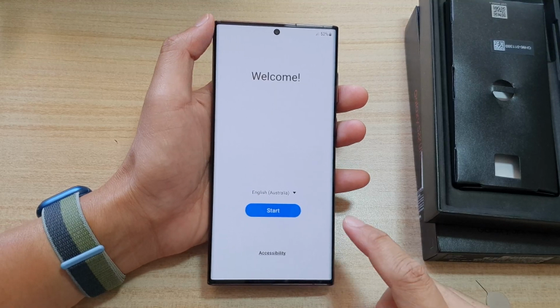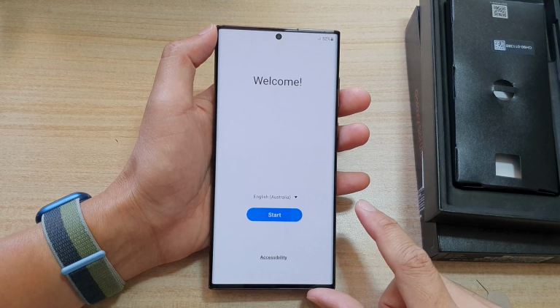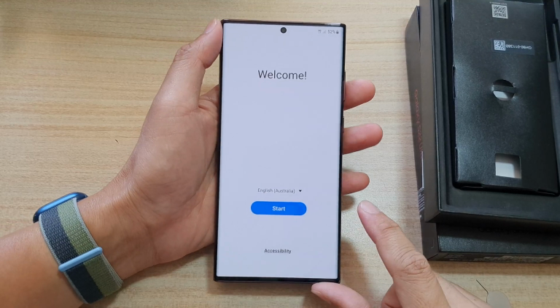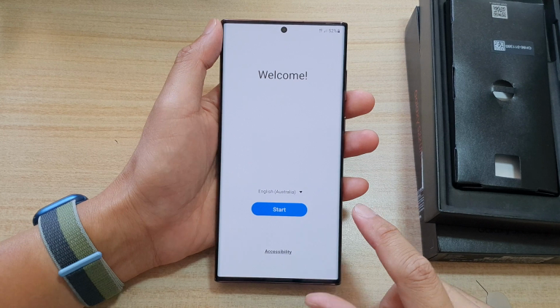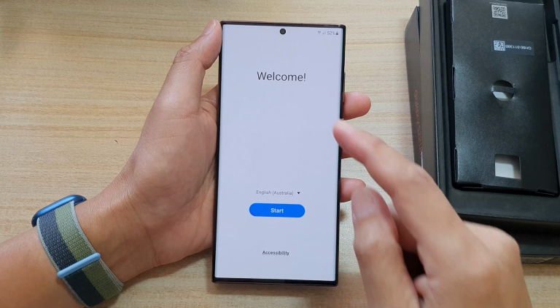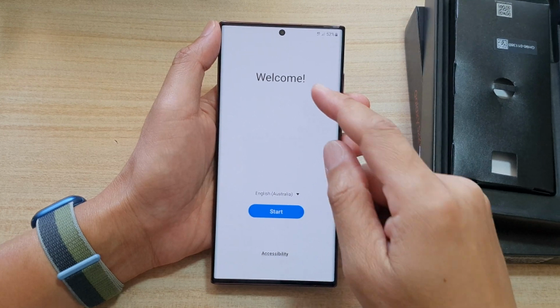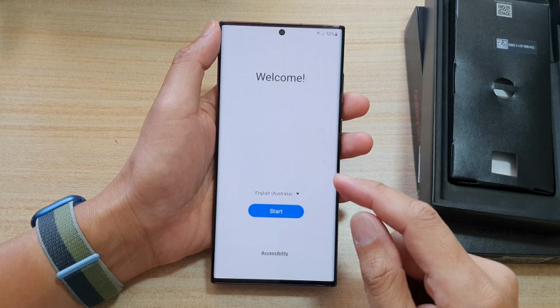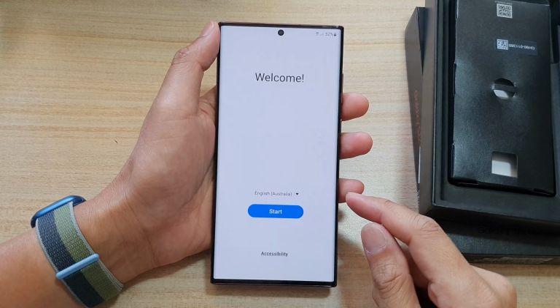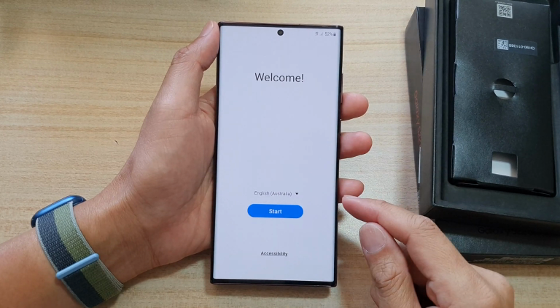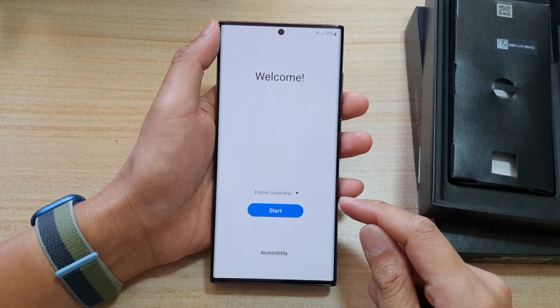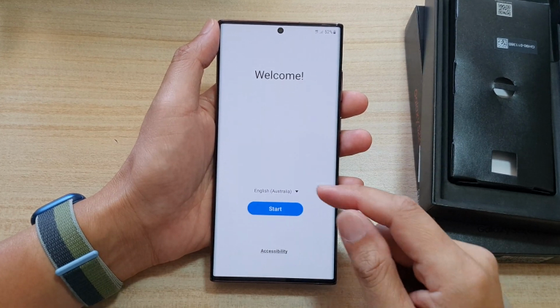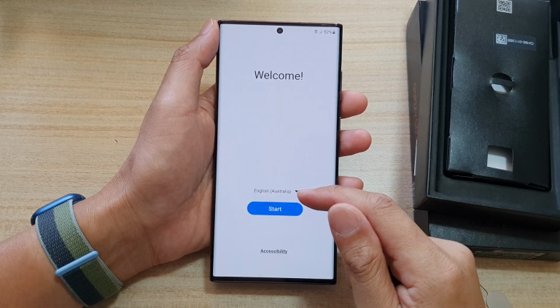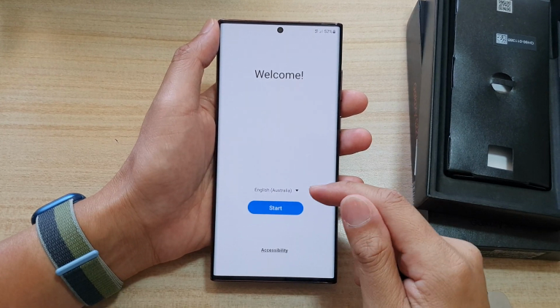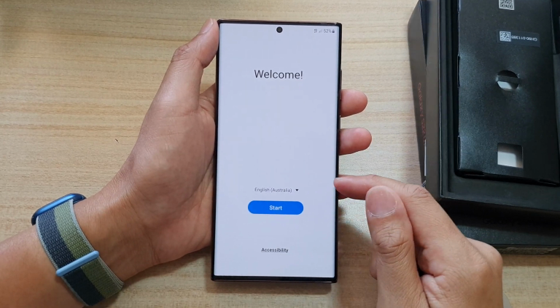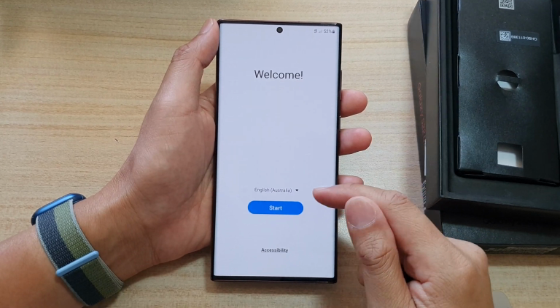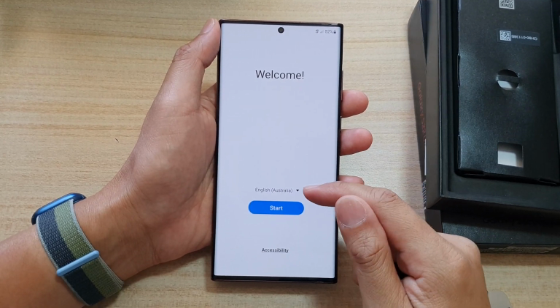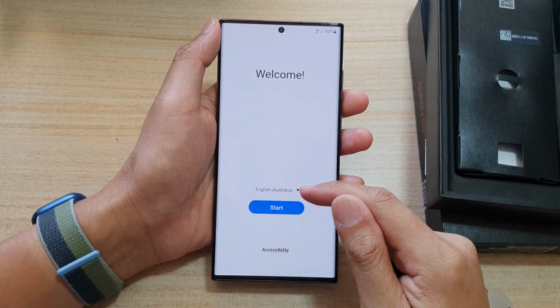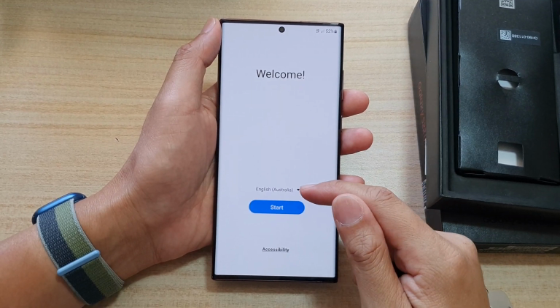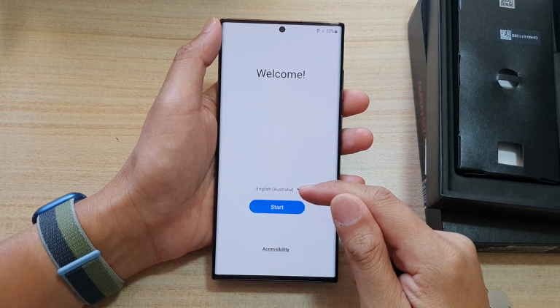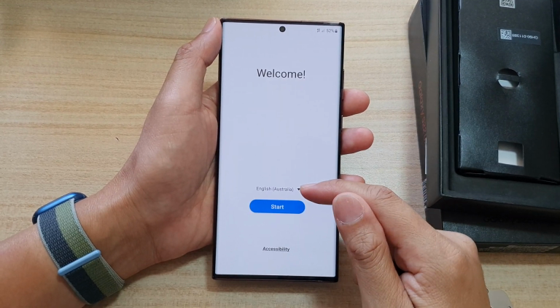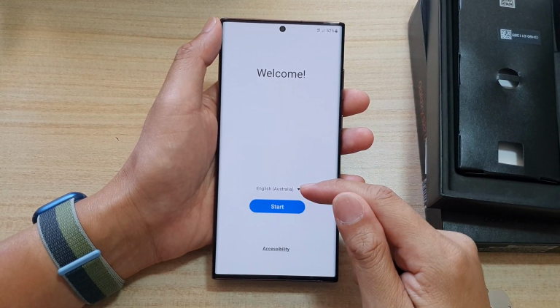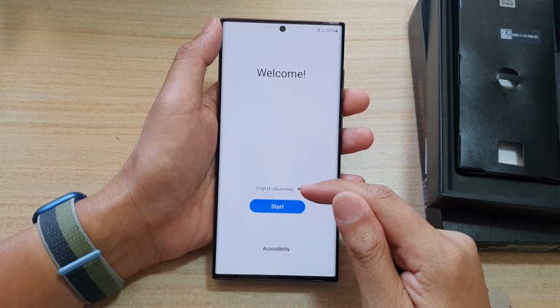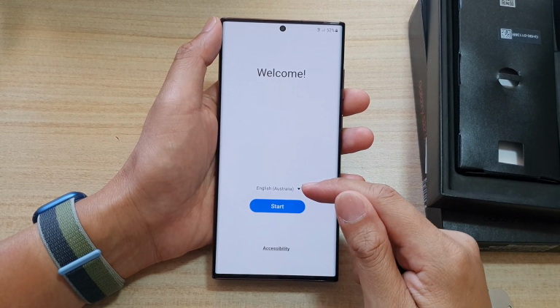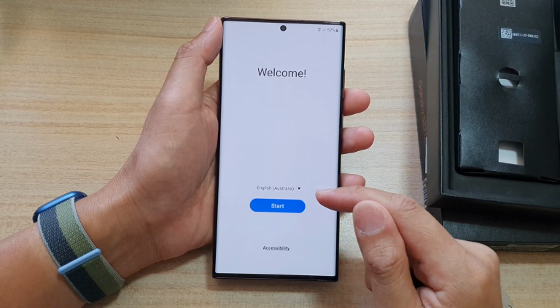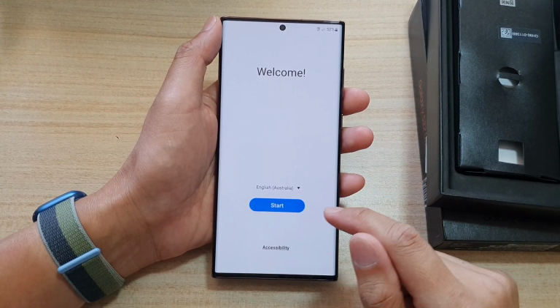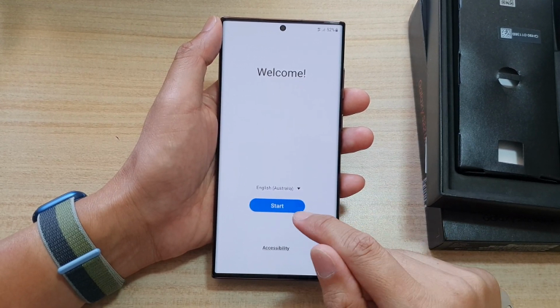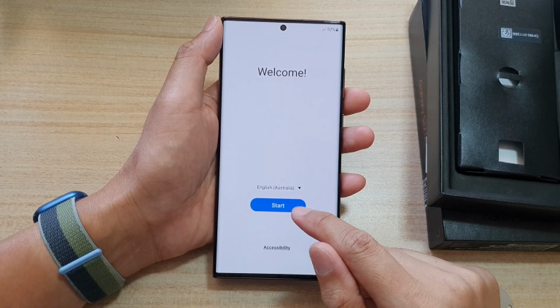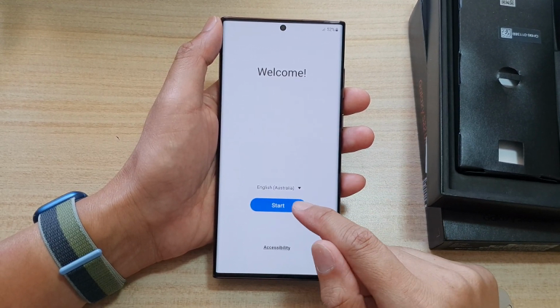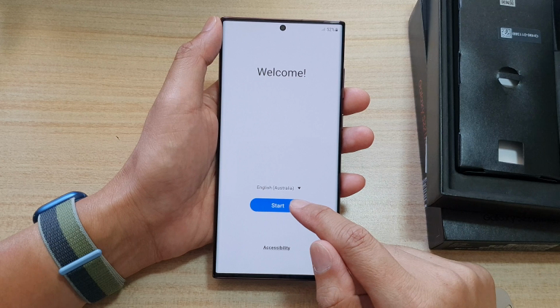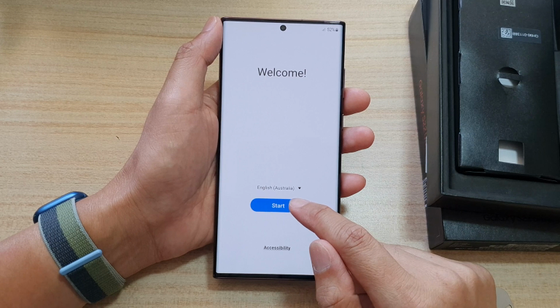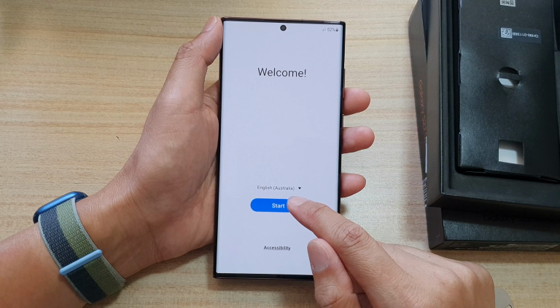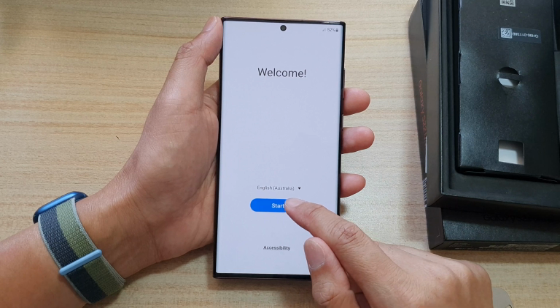Once we're at the welcome screen, first choose your language and region, and then tap on the Start button.